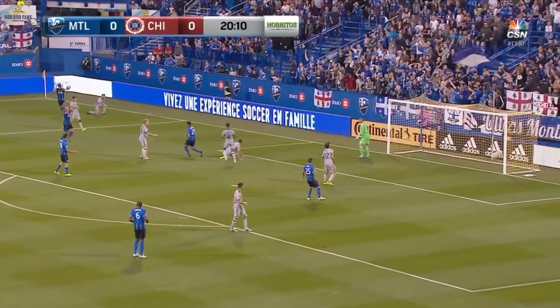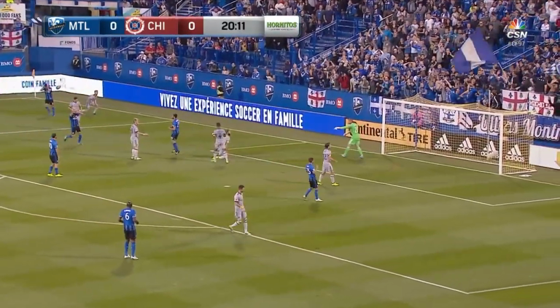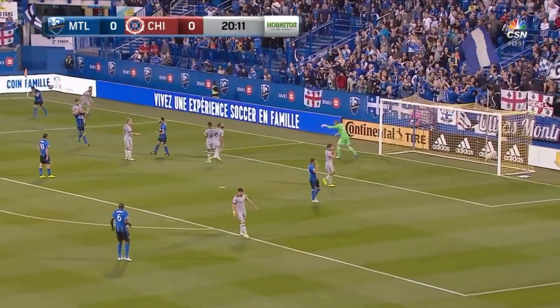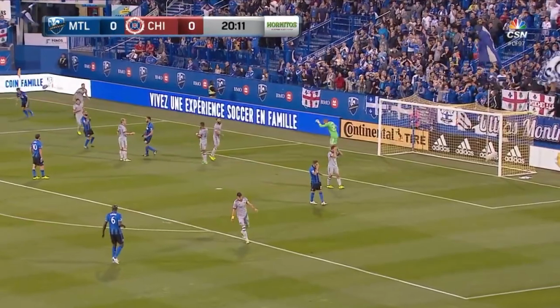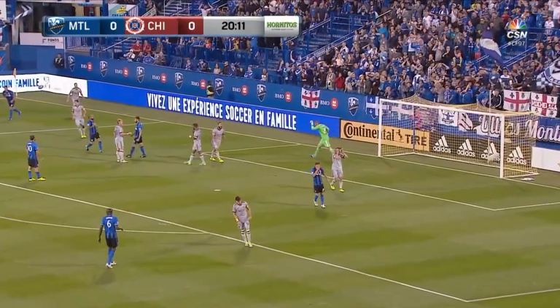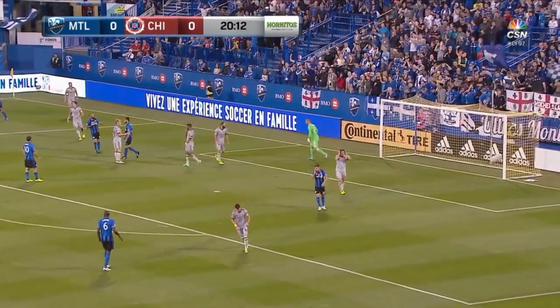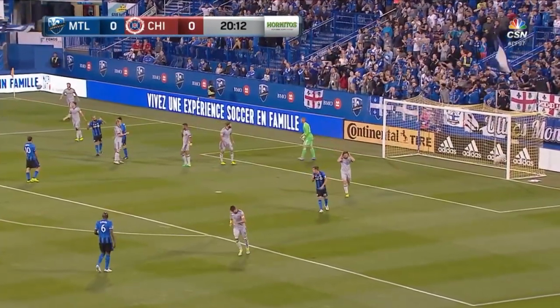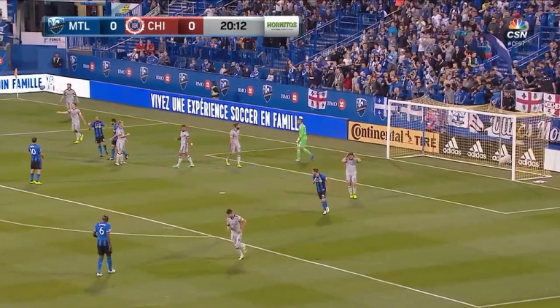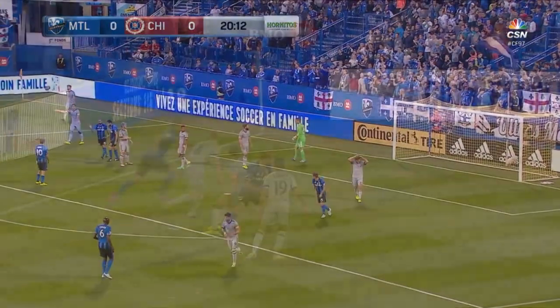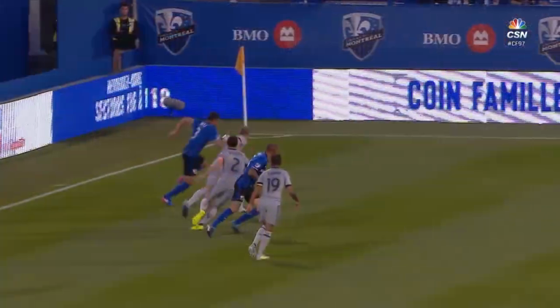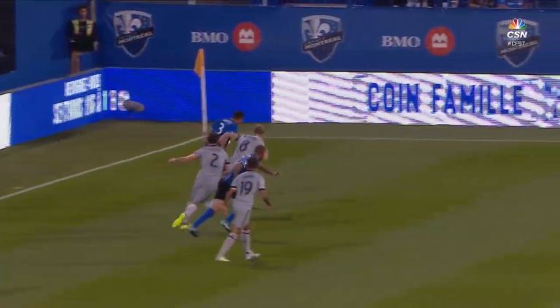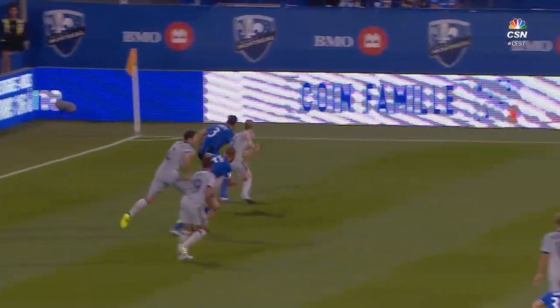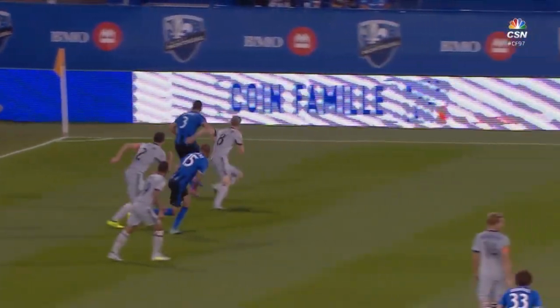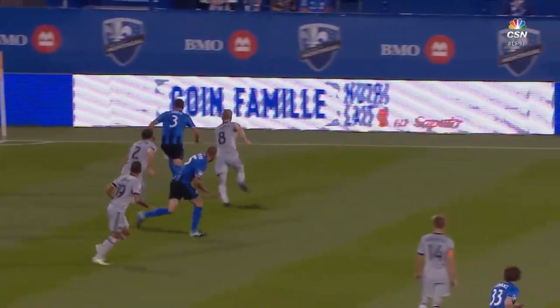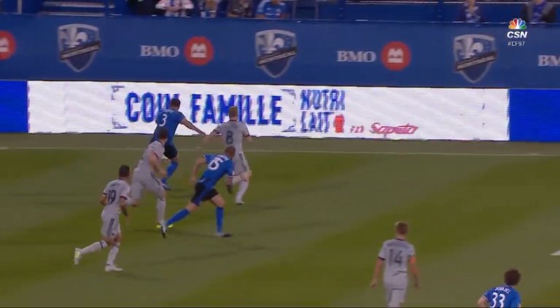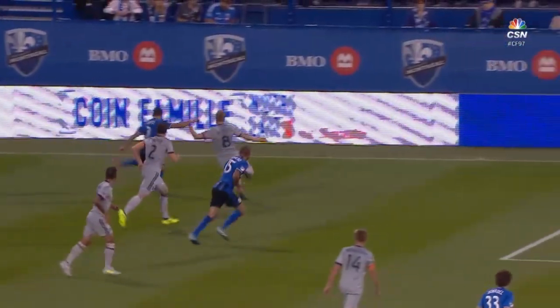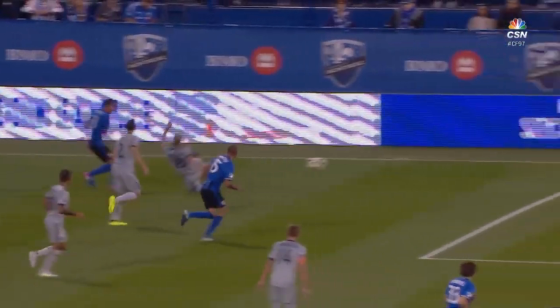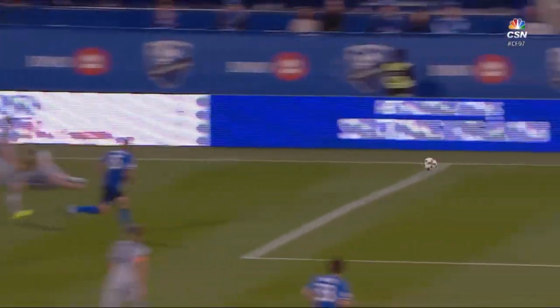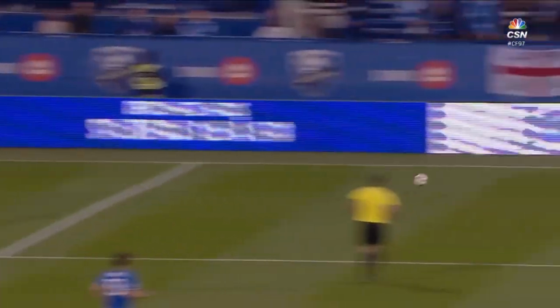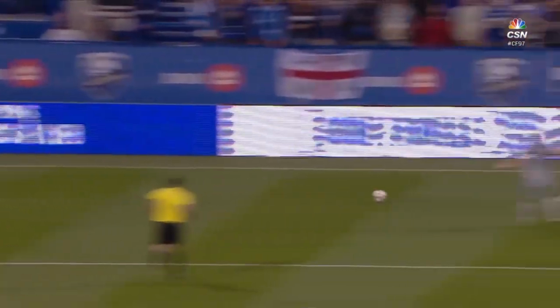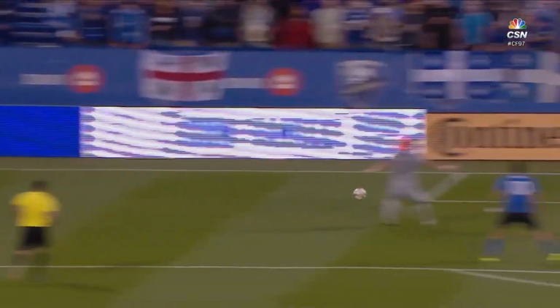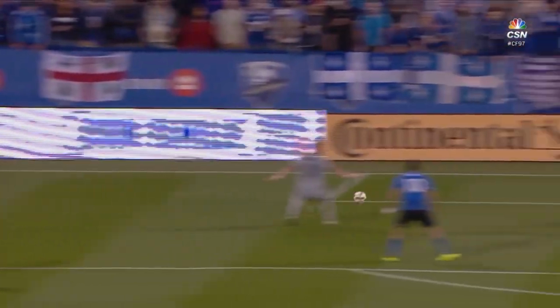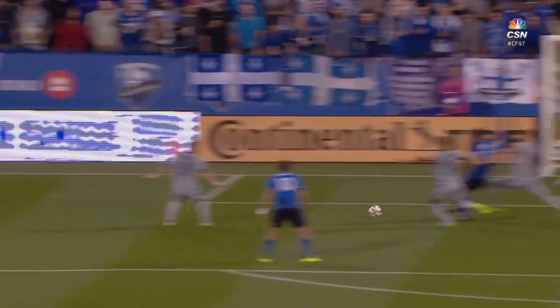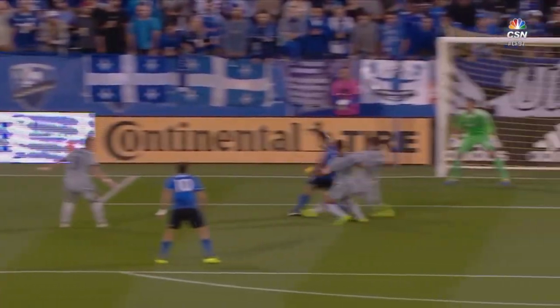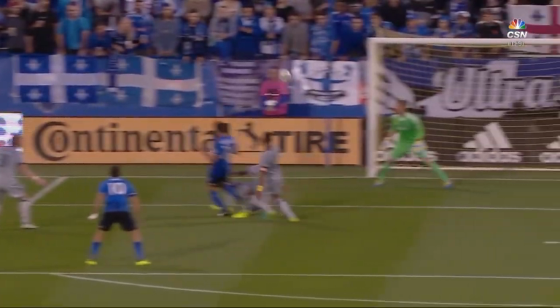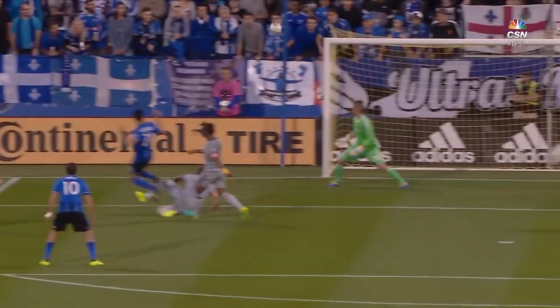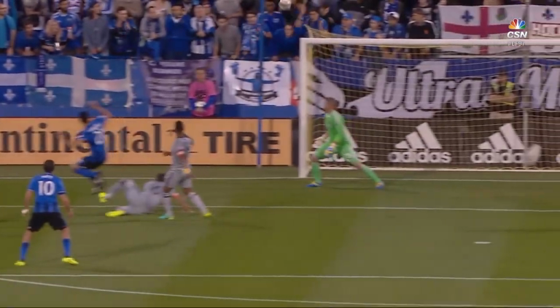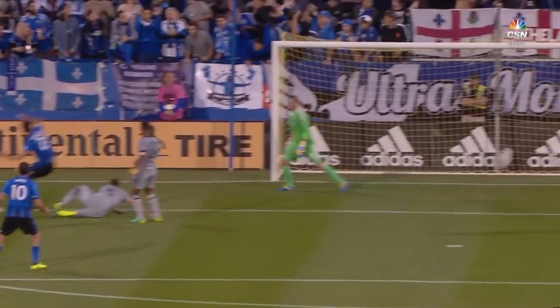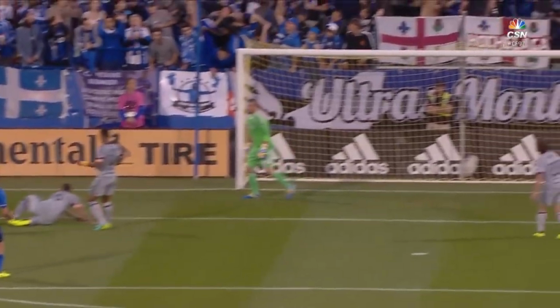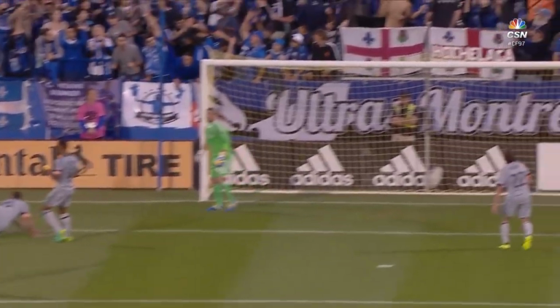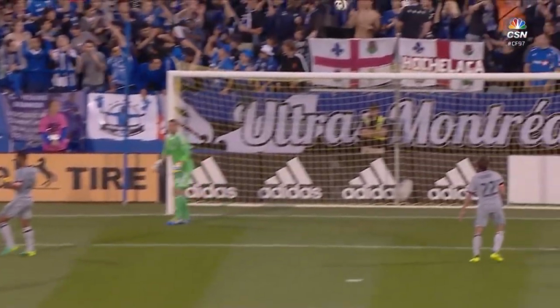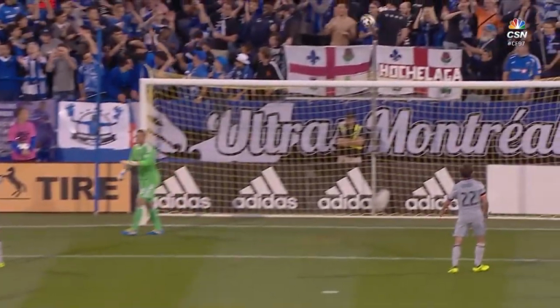Mancosu! Puts it over the bar. By far the best chance in this game, and it was off the foot of Mancosu.